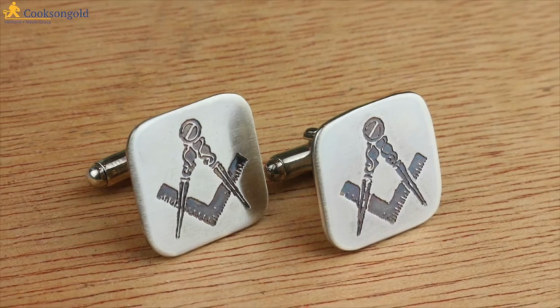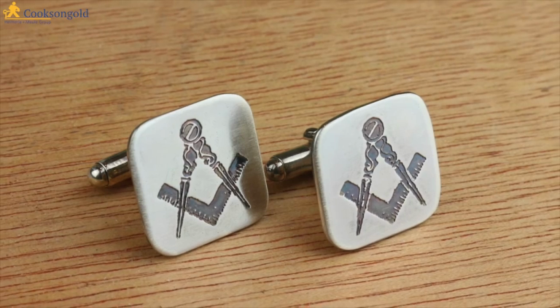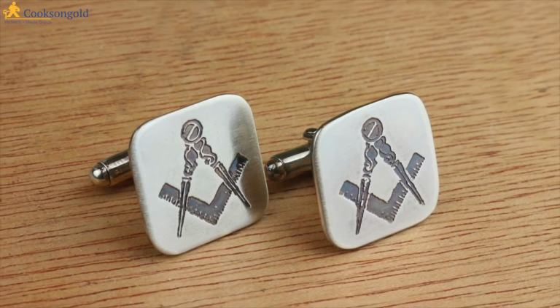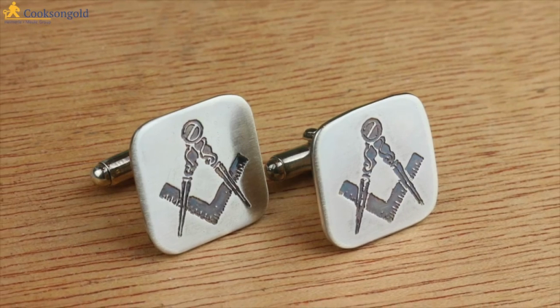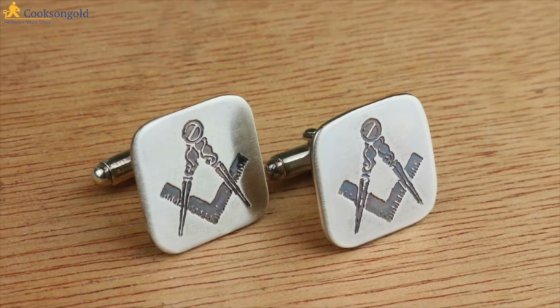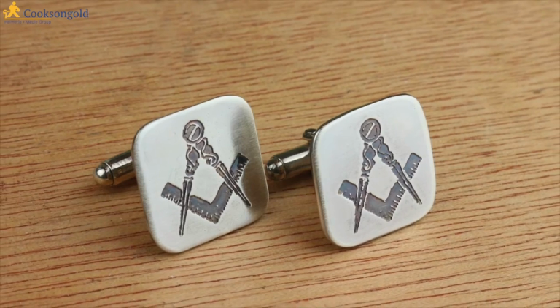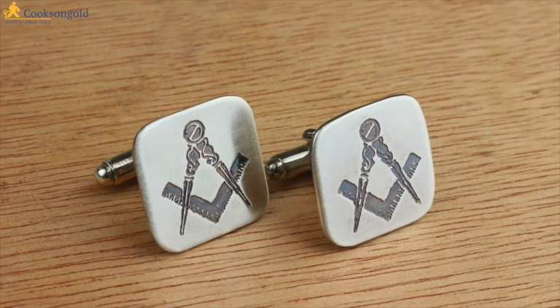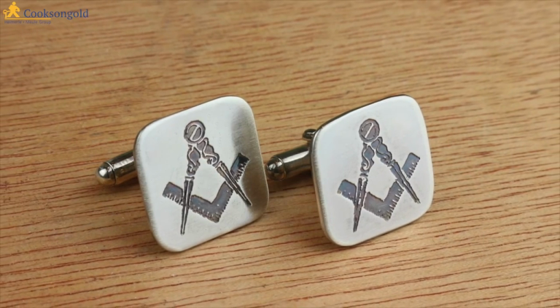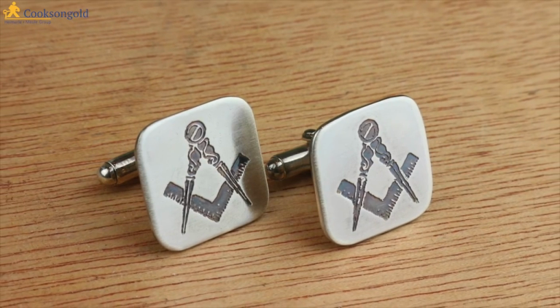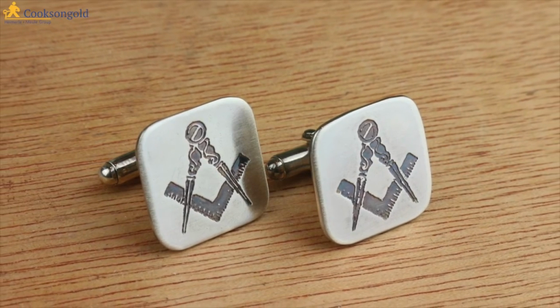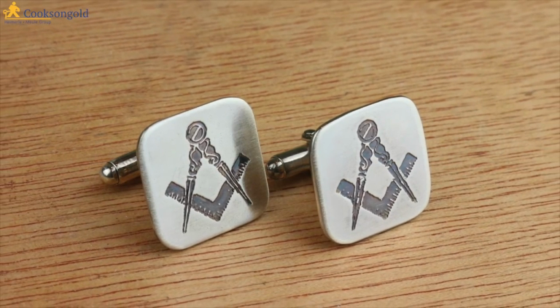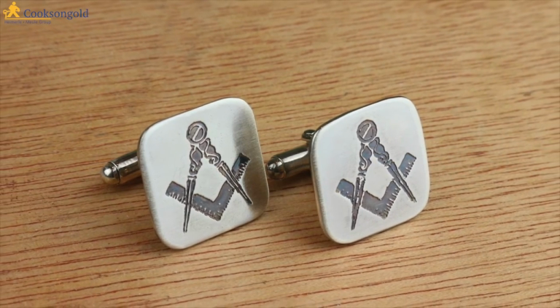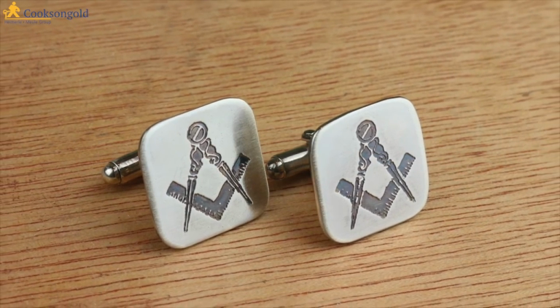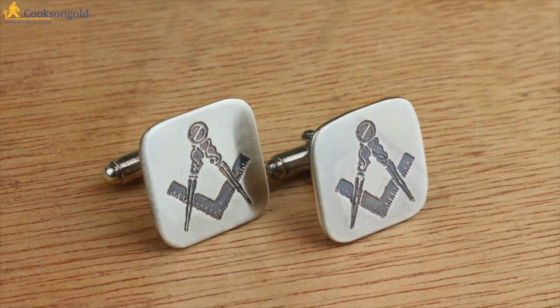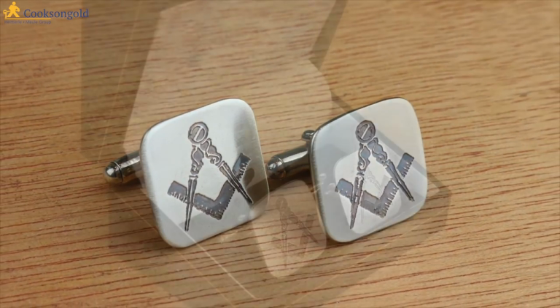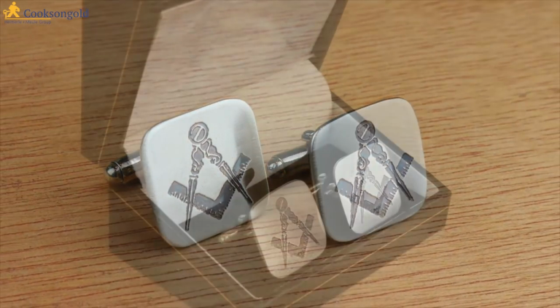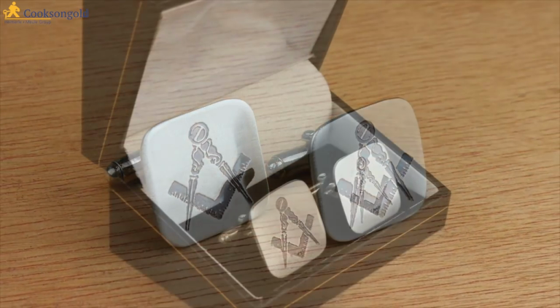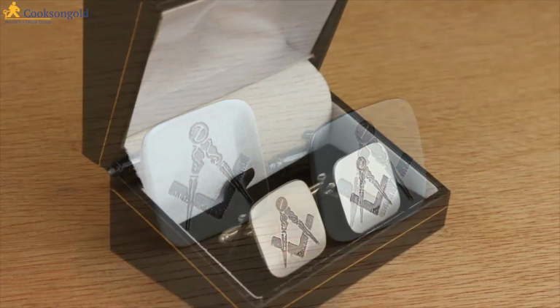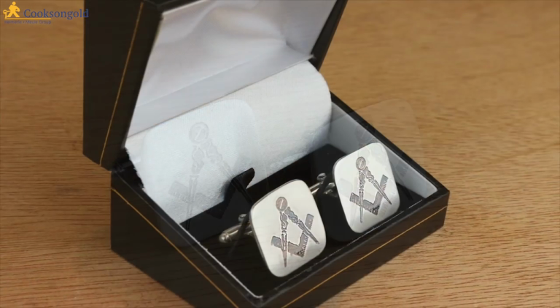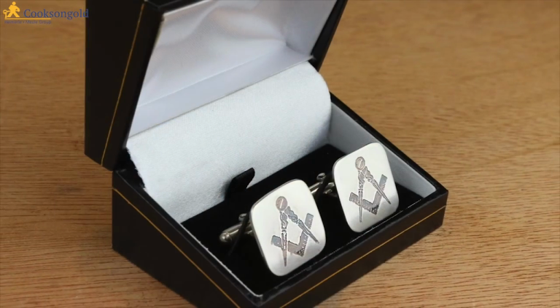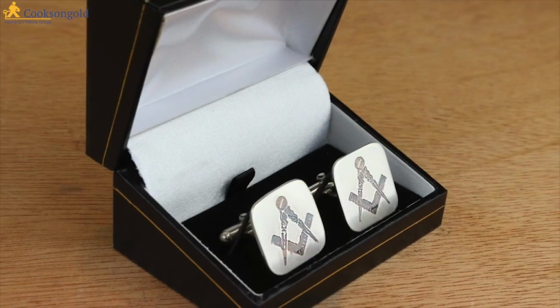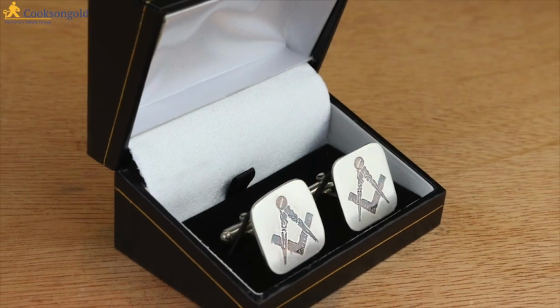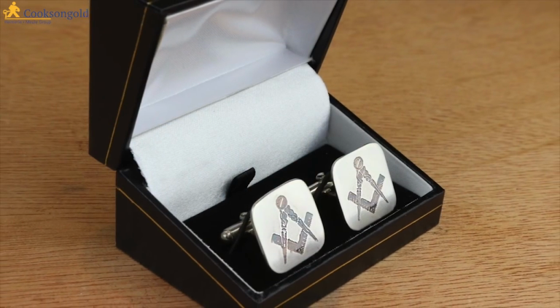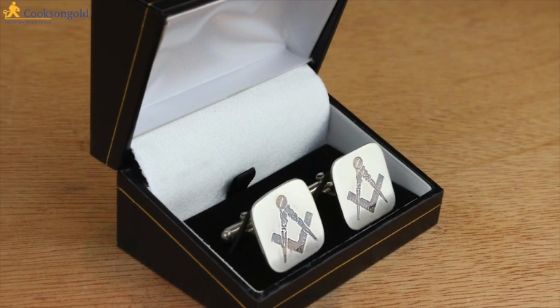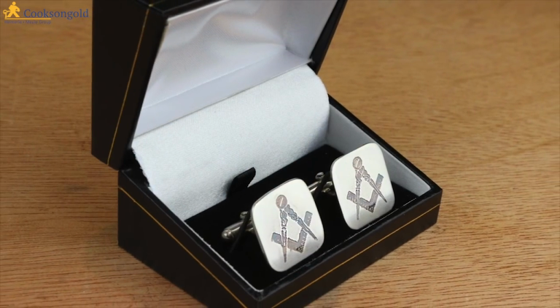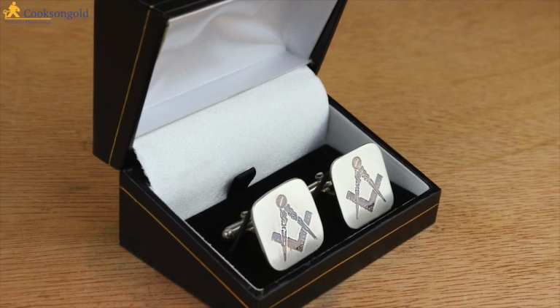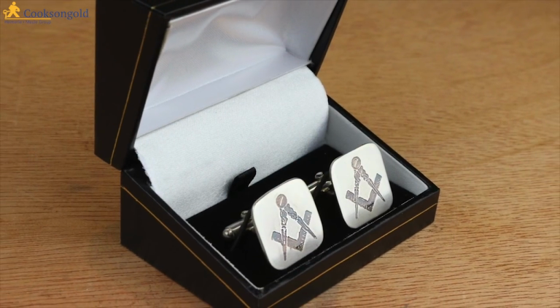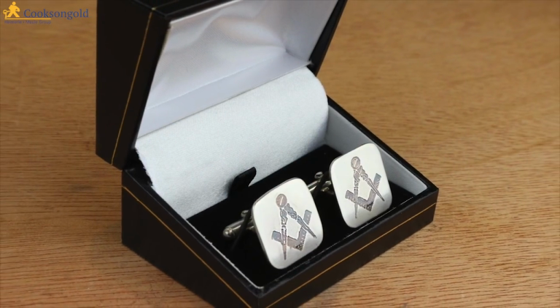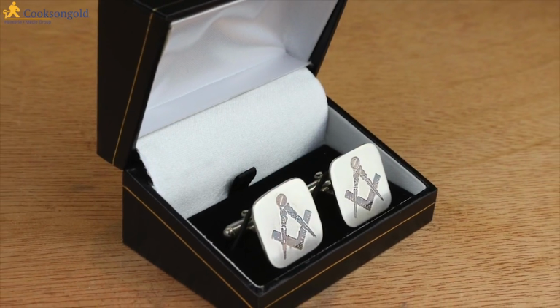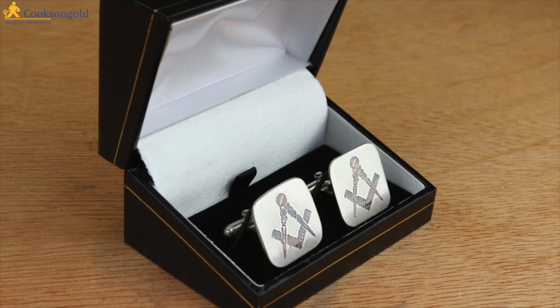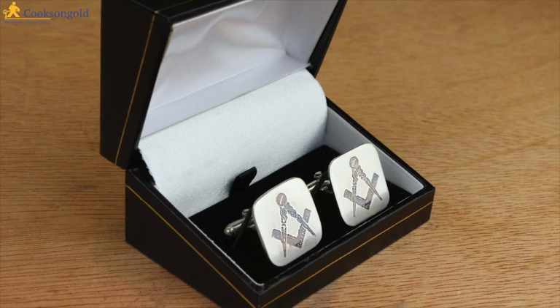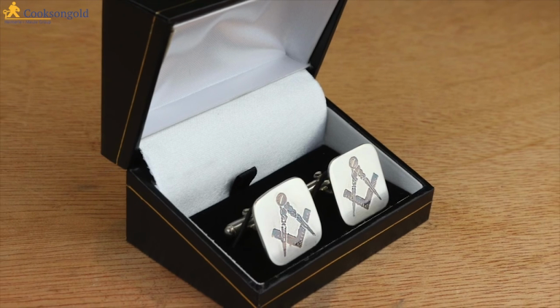I've been Dave Wilson. Thanks for watching and see you soon on the next video. Bye for now.